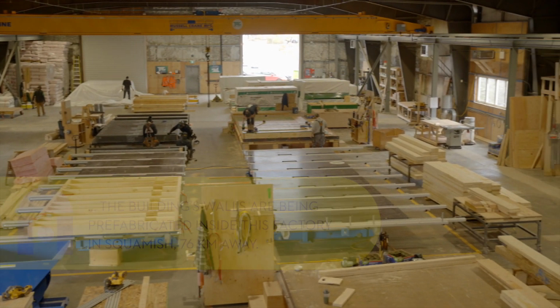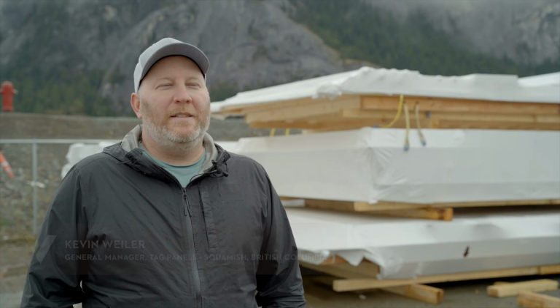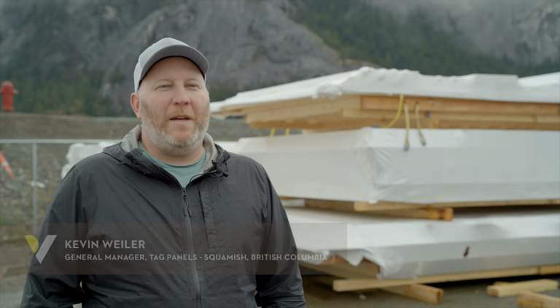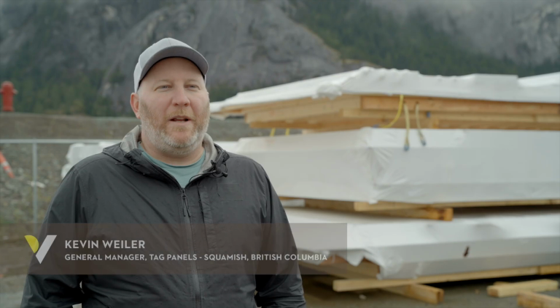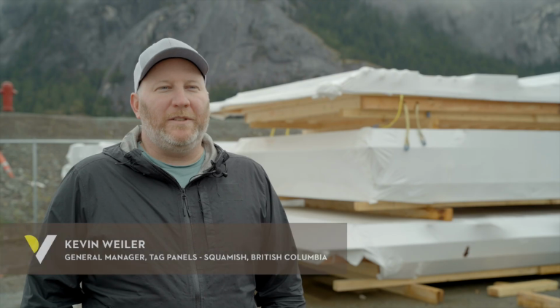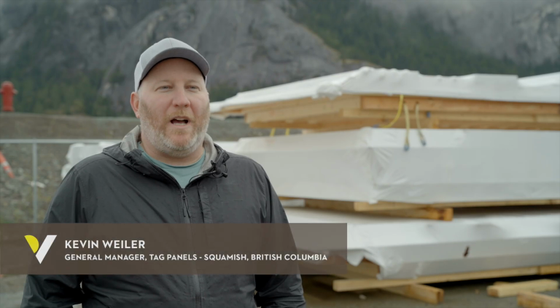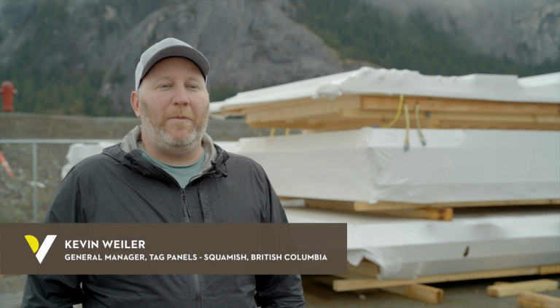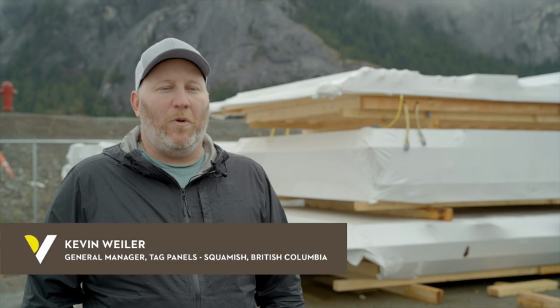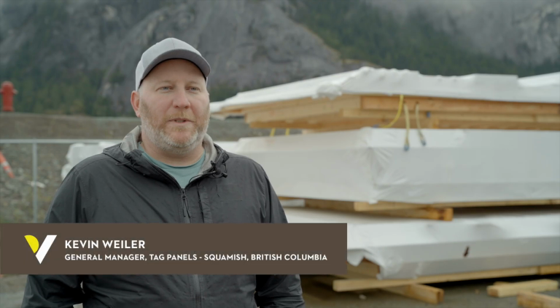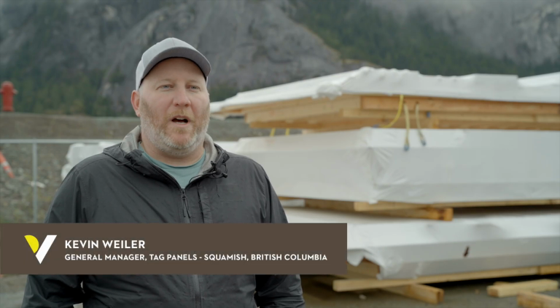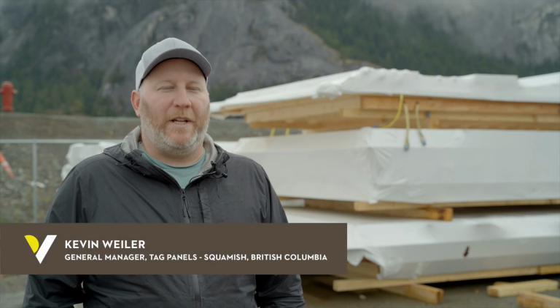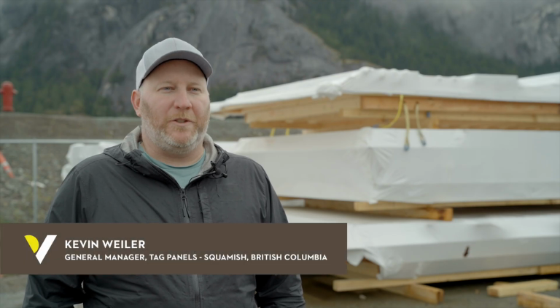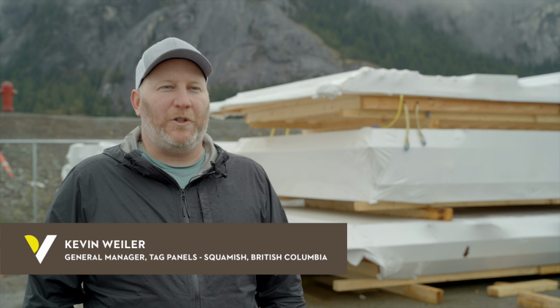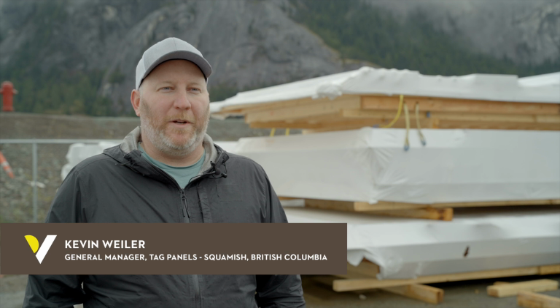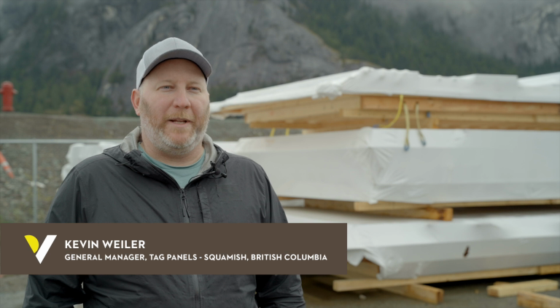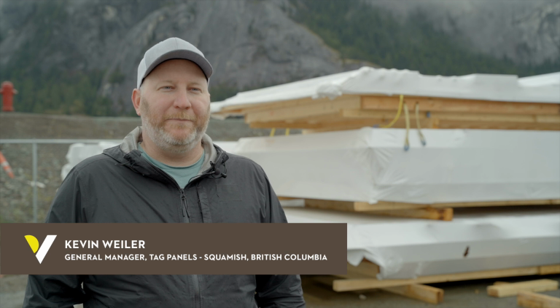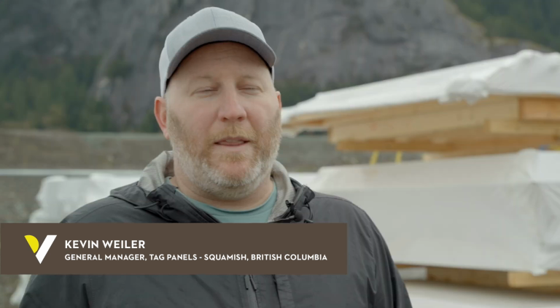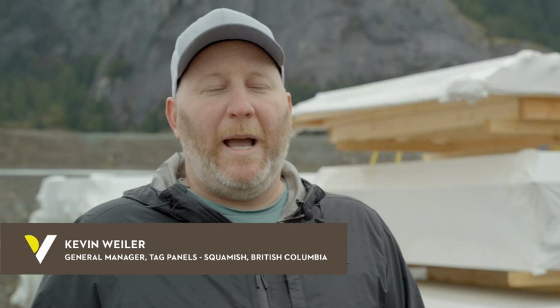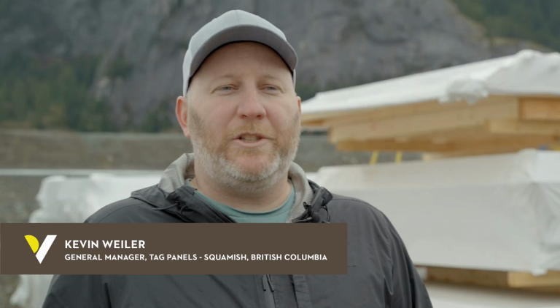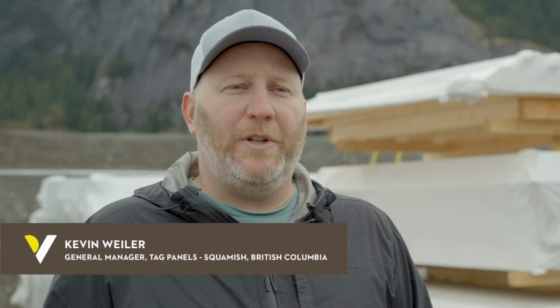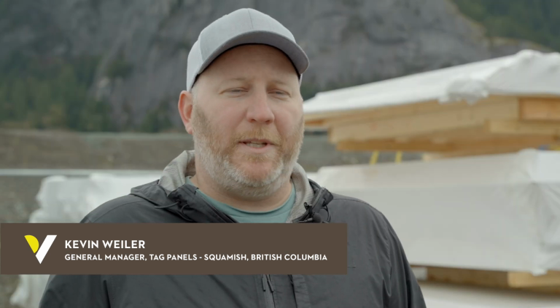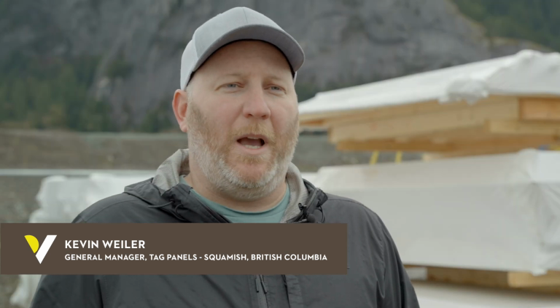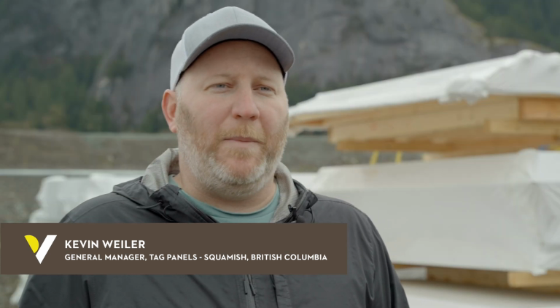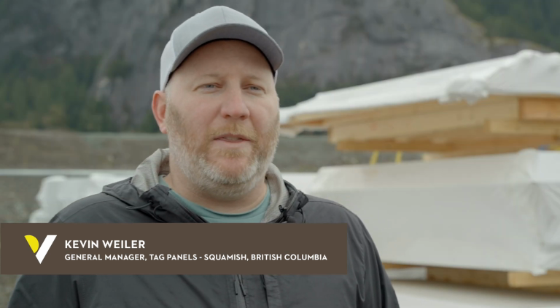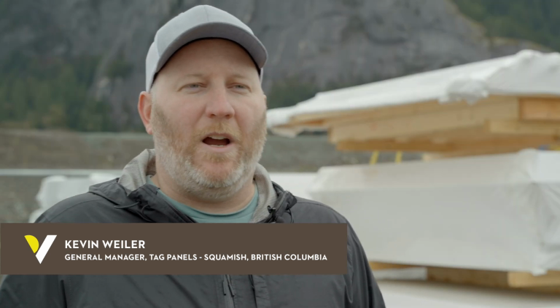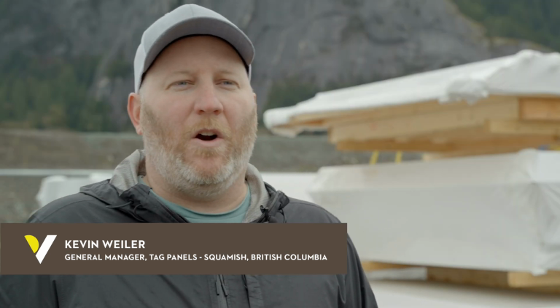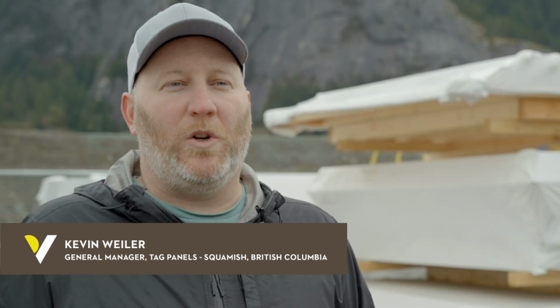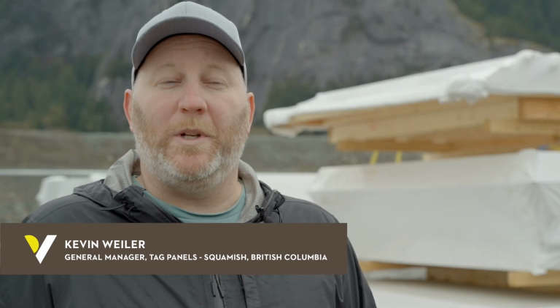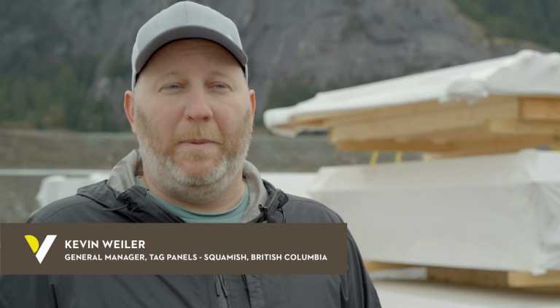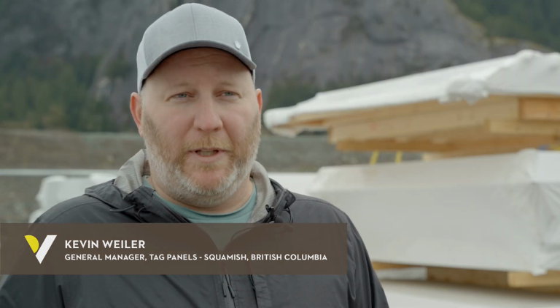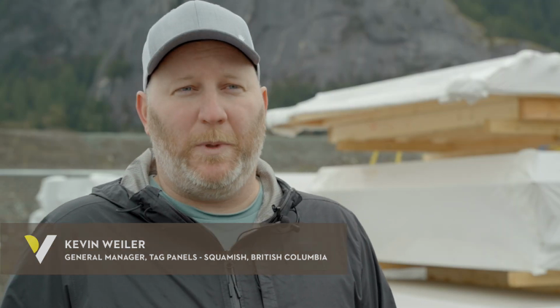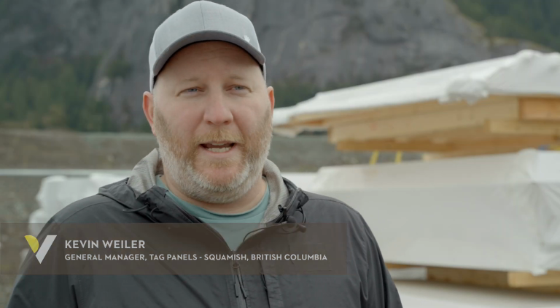Tech Panels is a high-performance off-site construction company. The packages you can see behind me — they are going to be buildings one day.